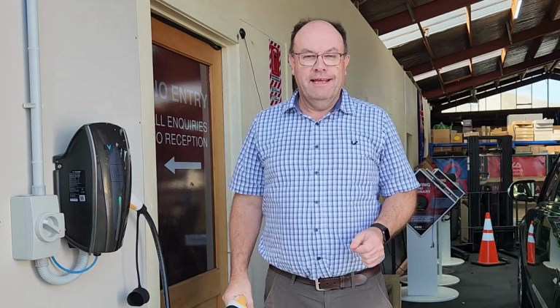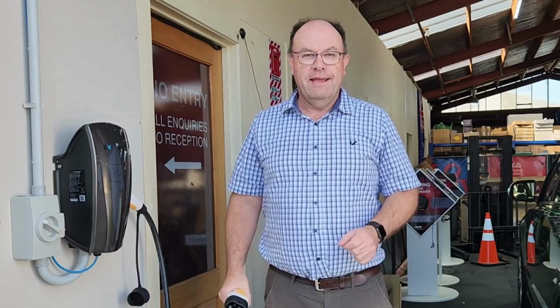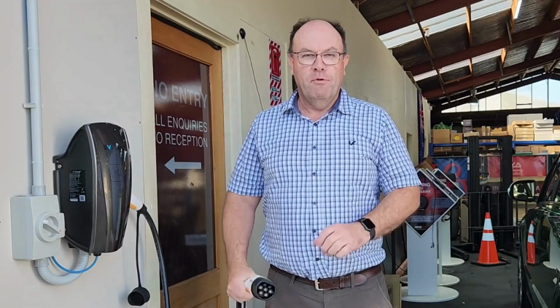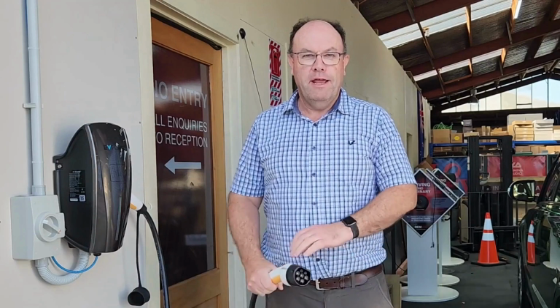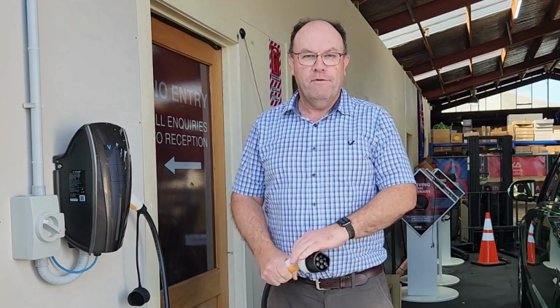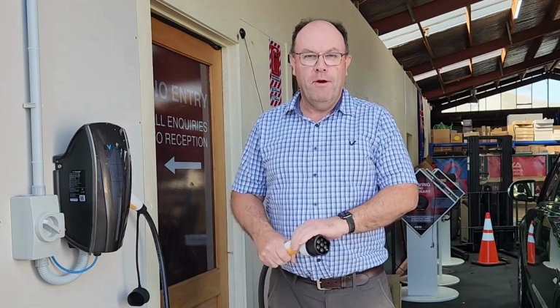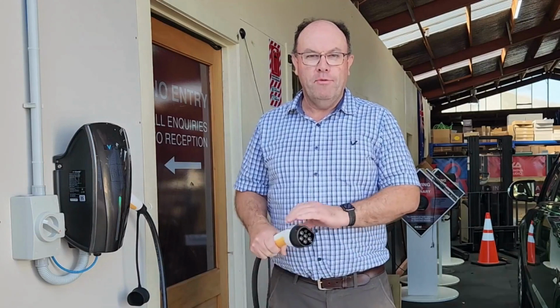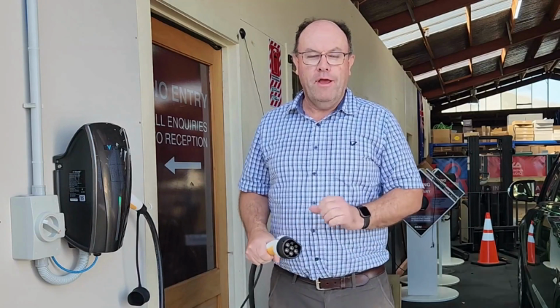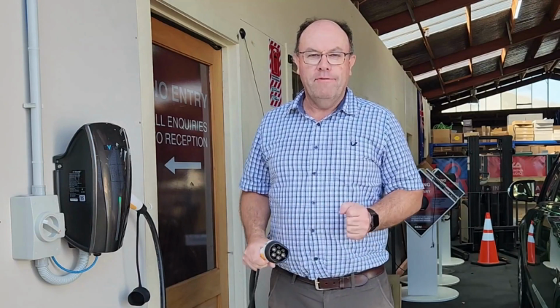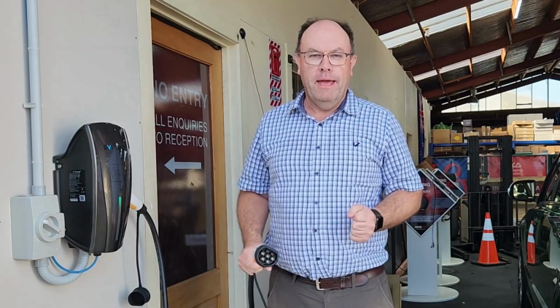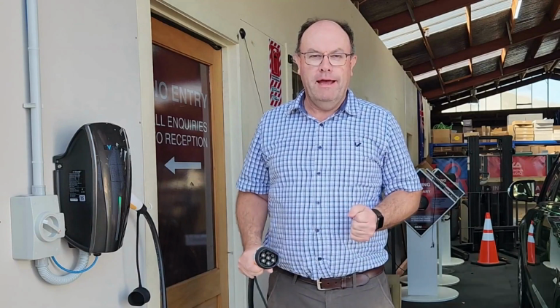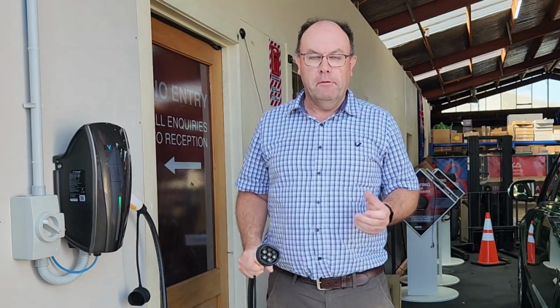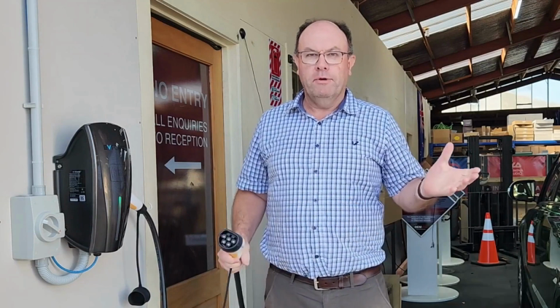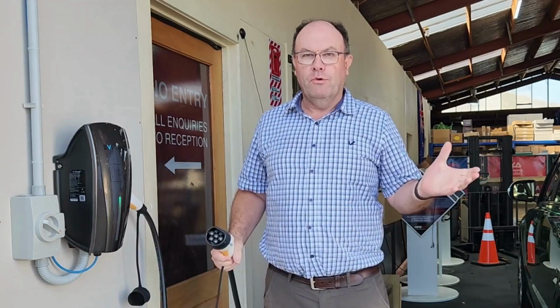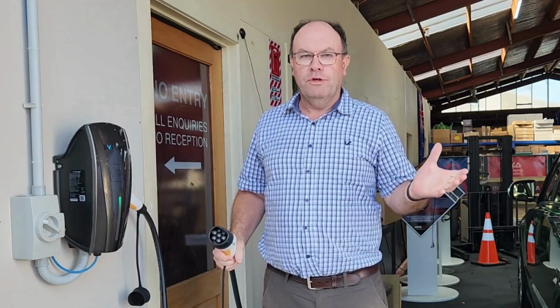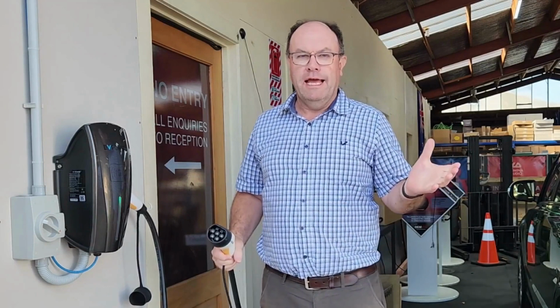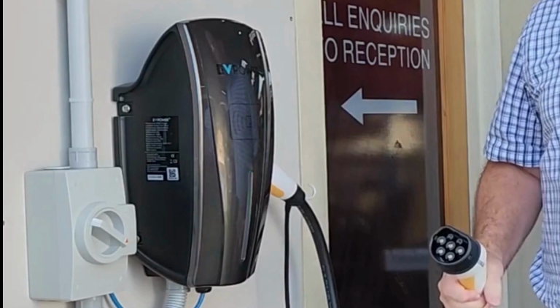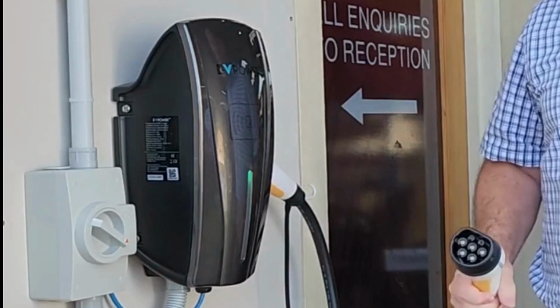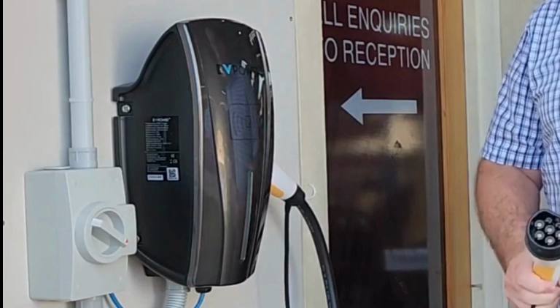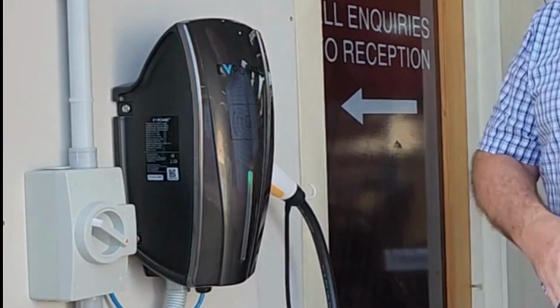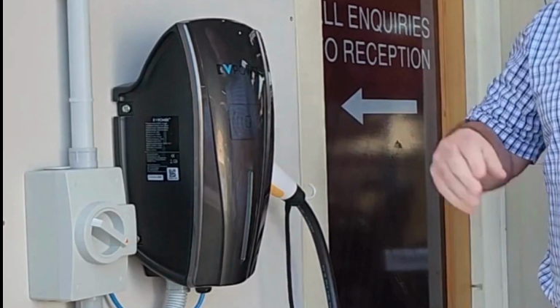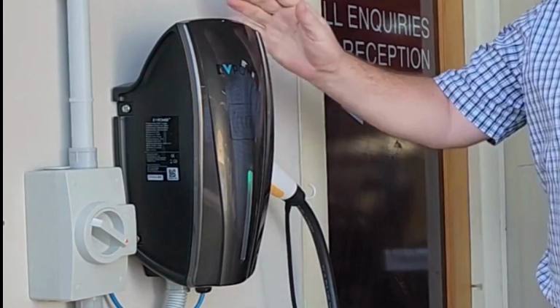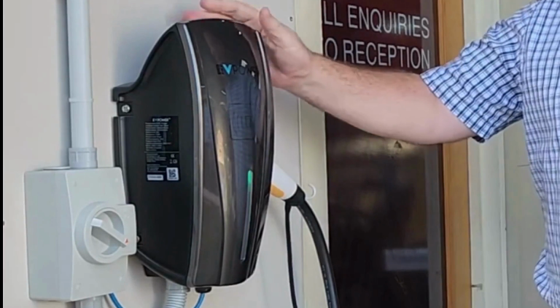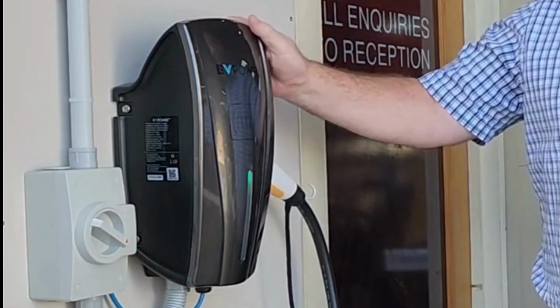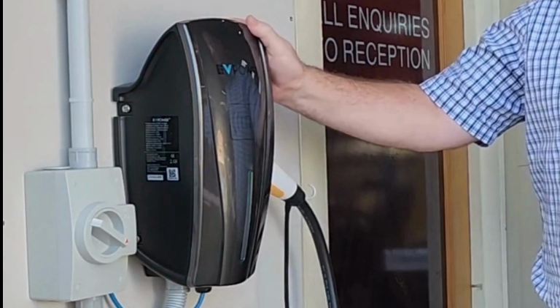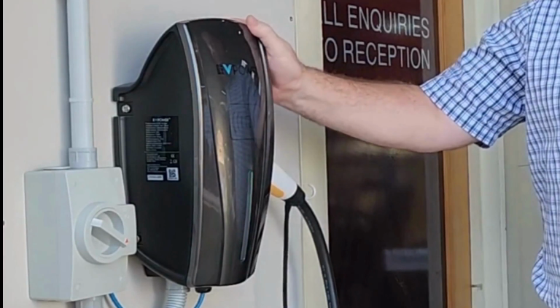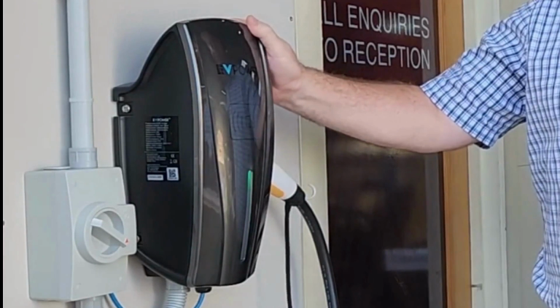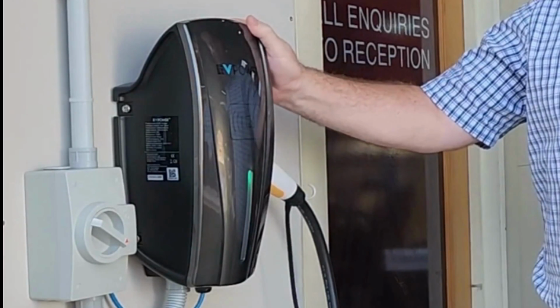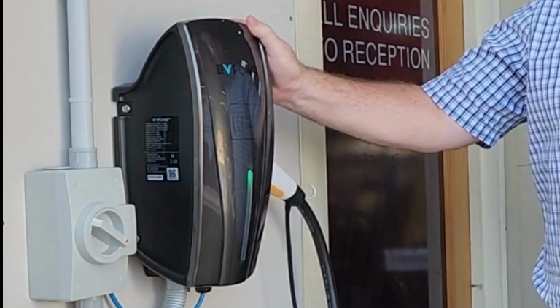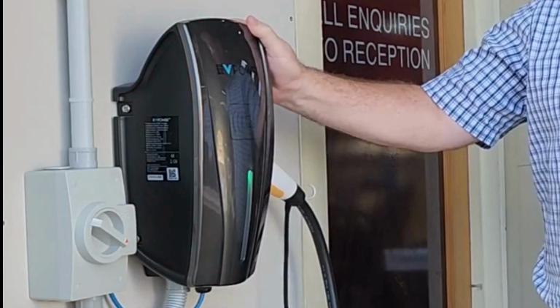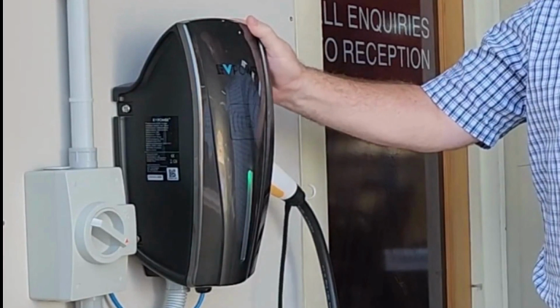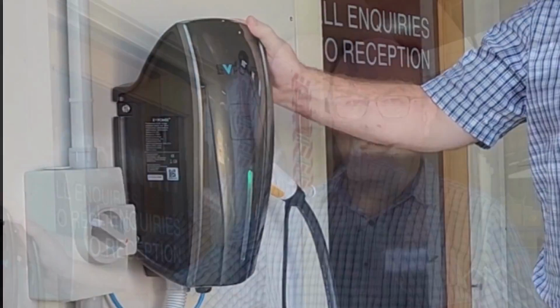G'day, Paul here from OEM Audio EVPOWER. I just want to talk to you today about our BCP range of electric vehicle chargers.